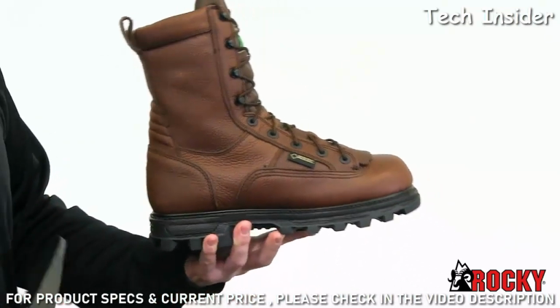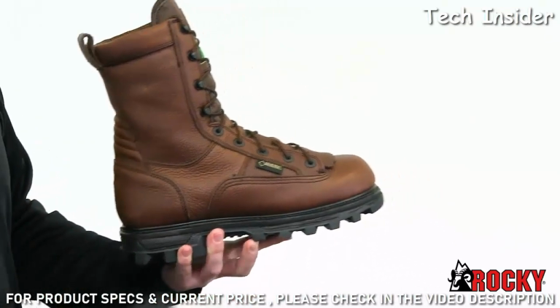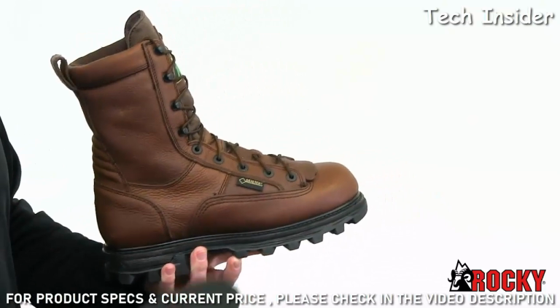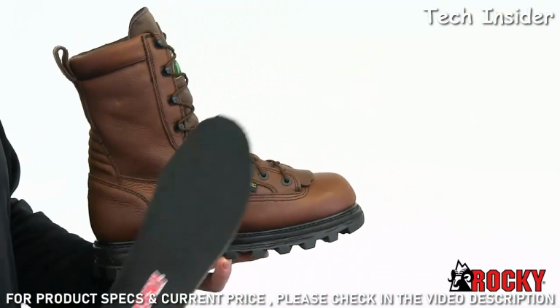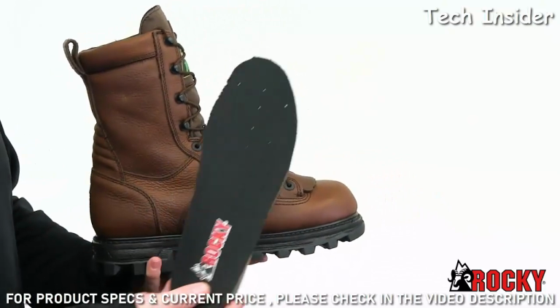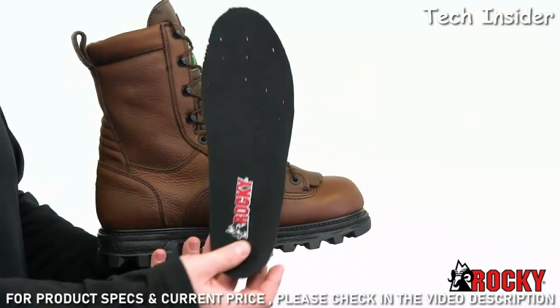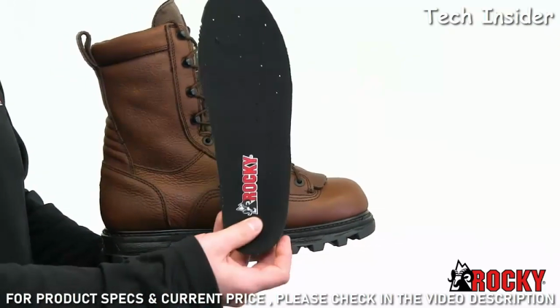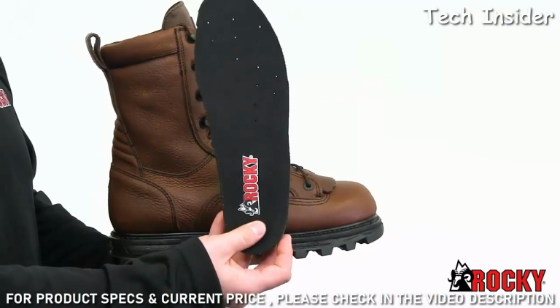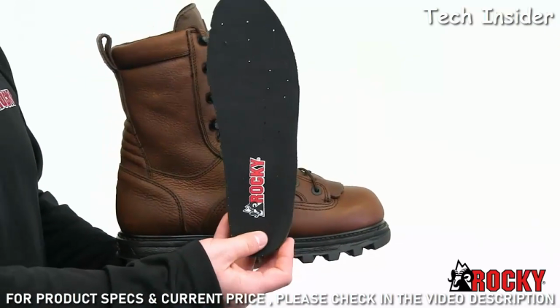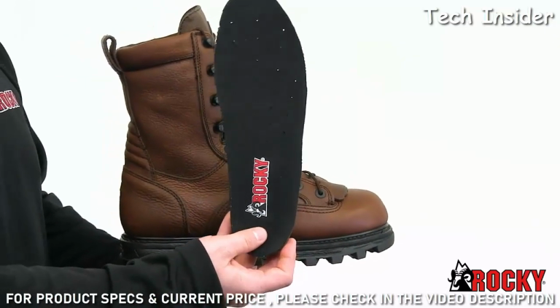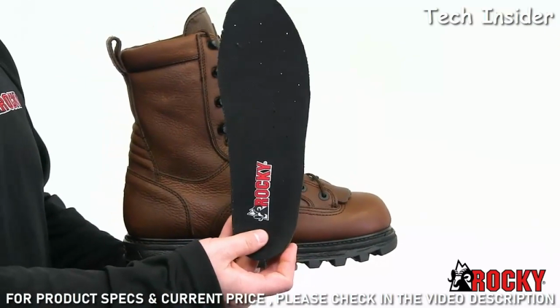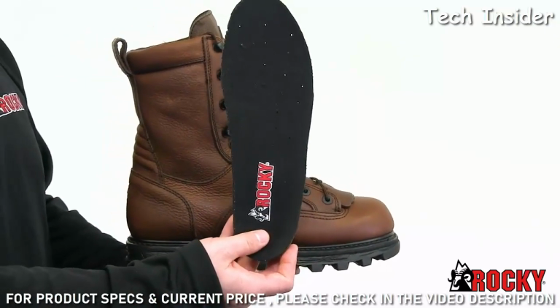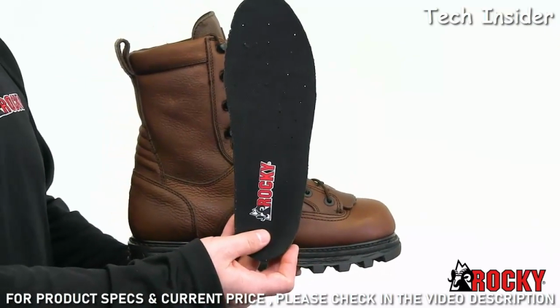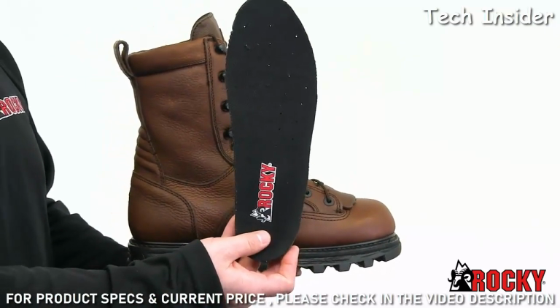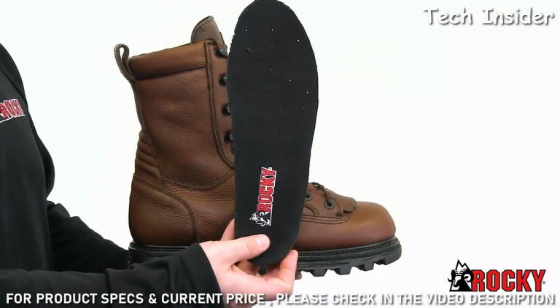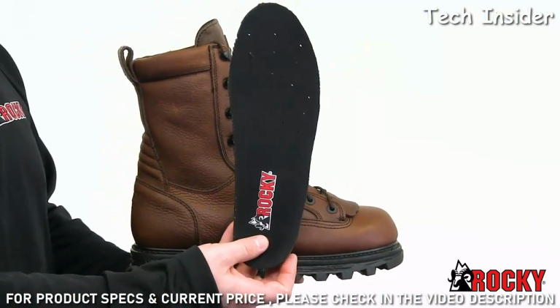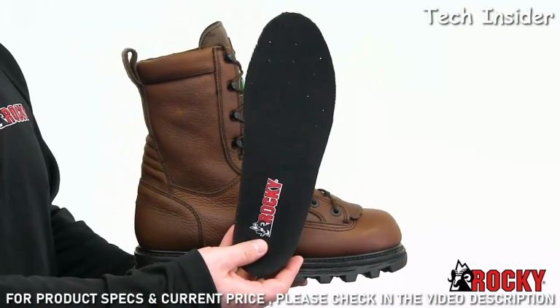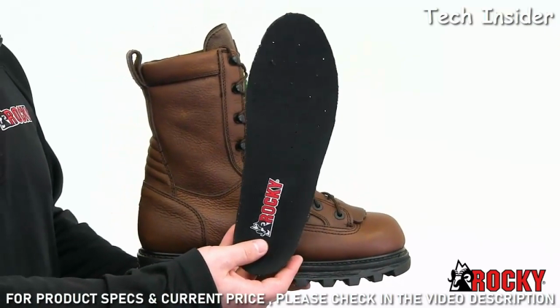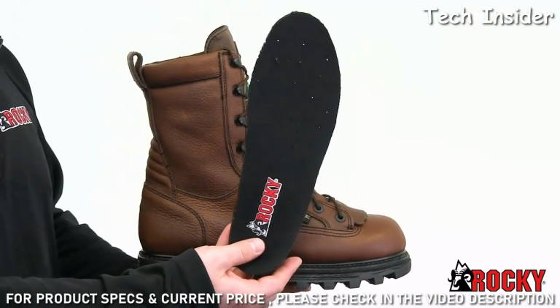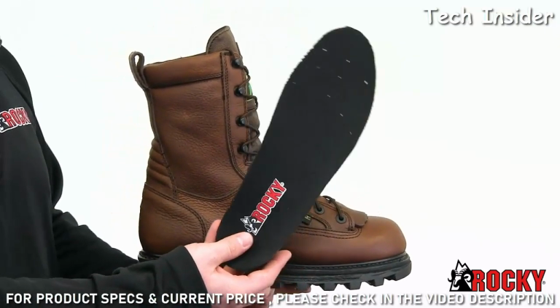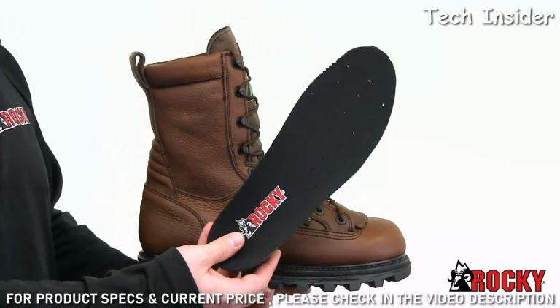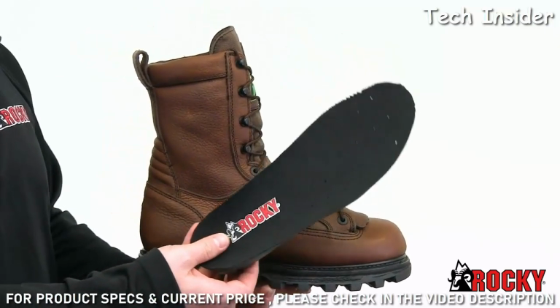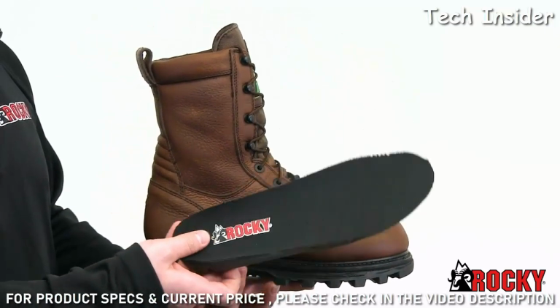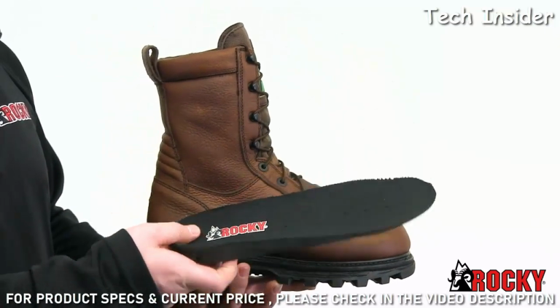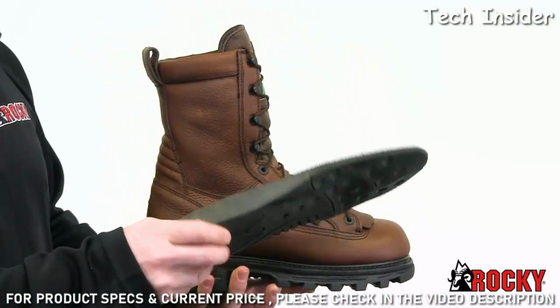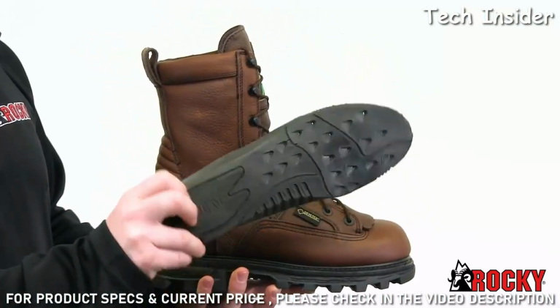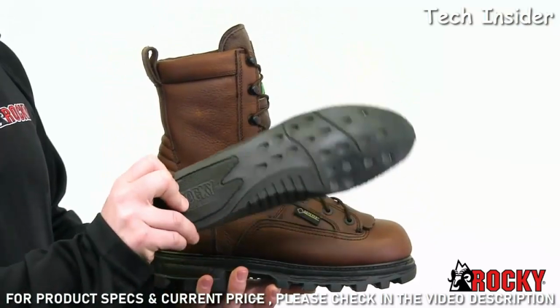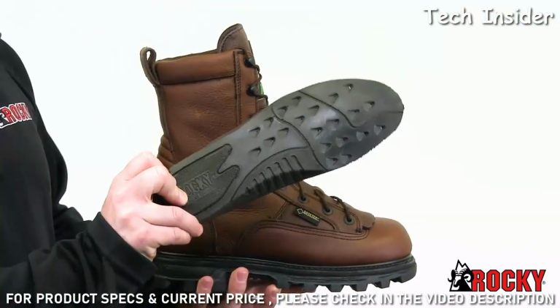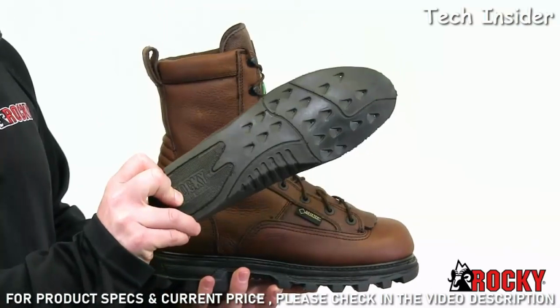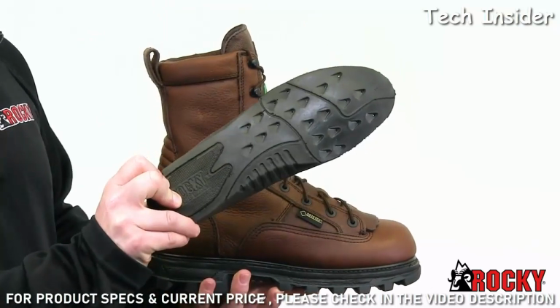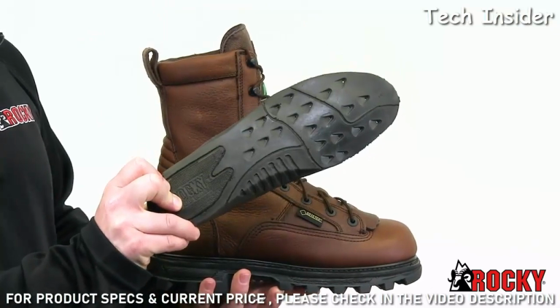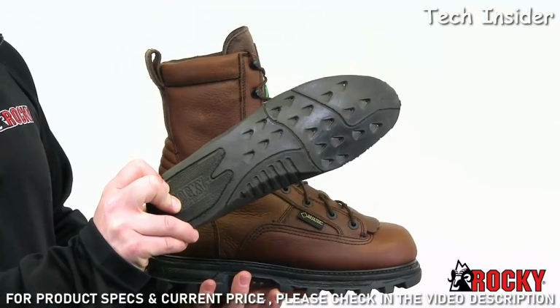When you're walking, your feet are comfortable because of Rocky's exclusive polyurethane cushioned airport footbed, which is also perforated.